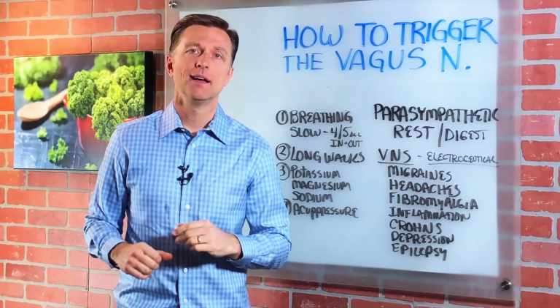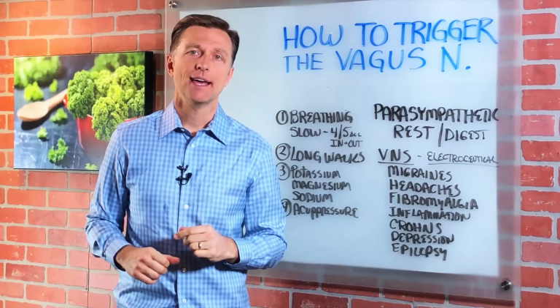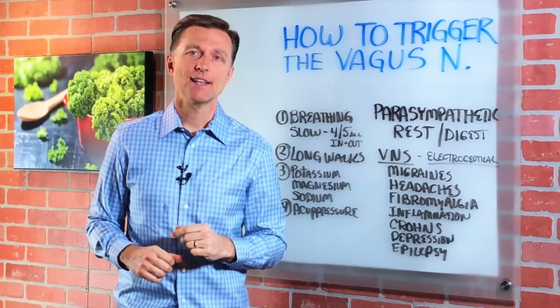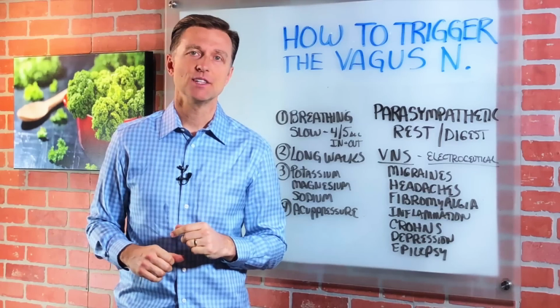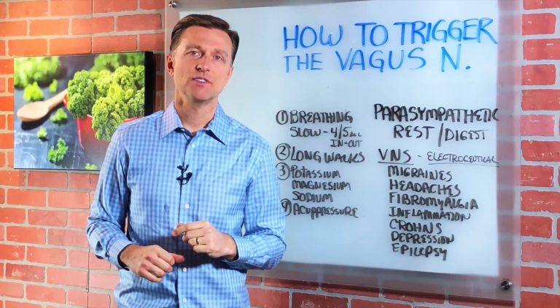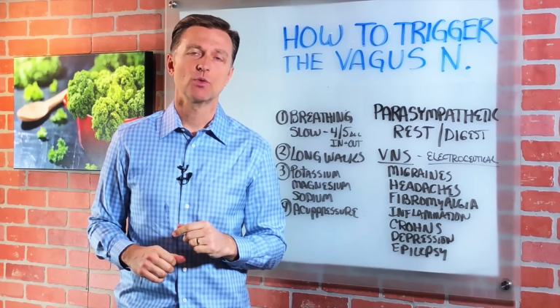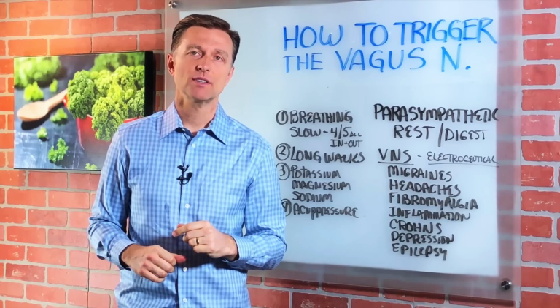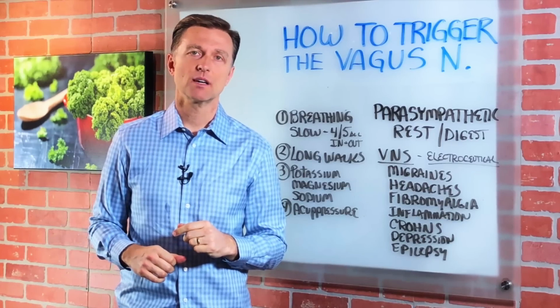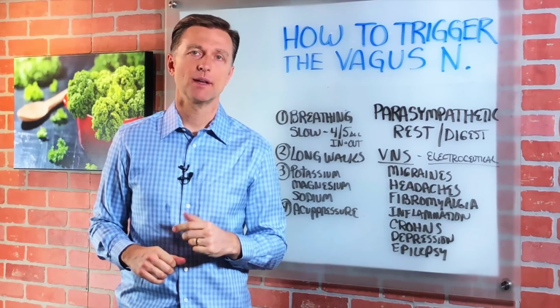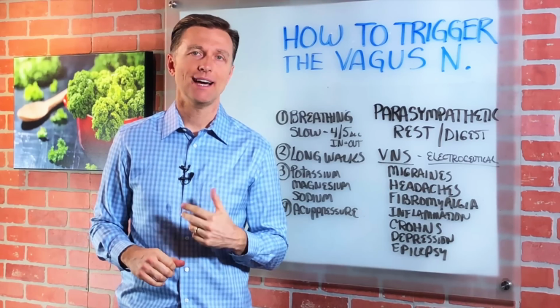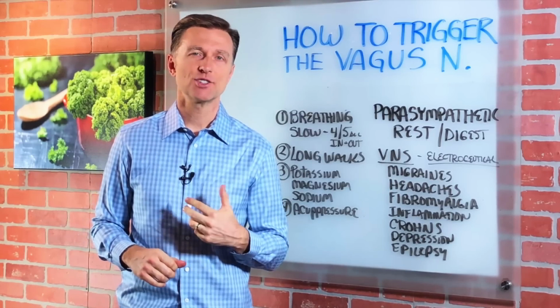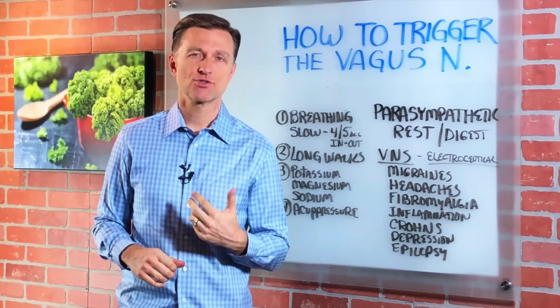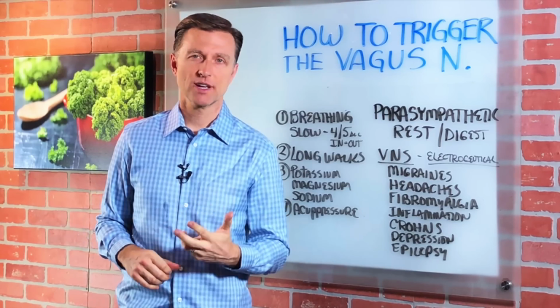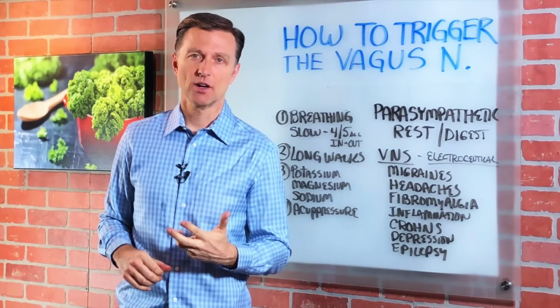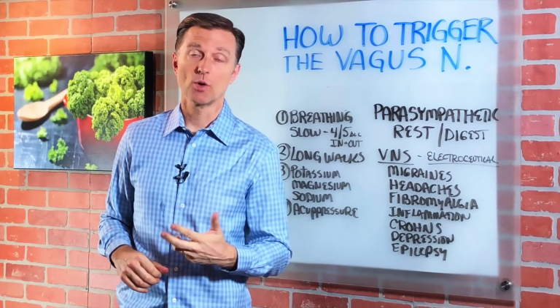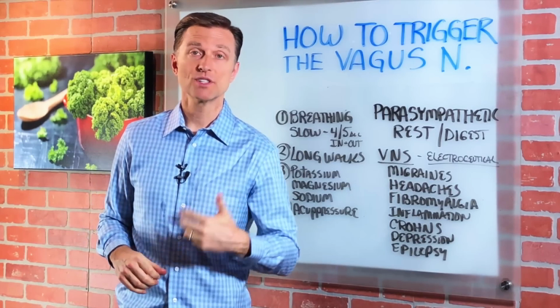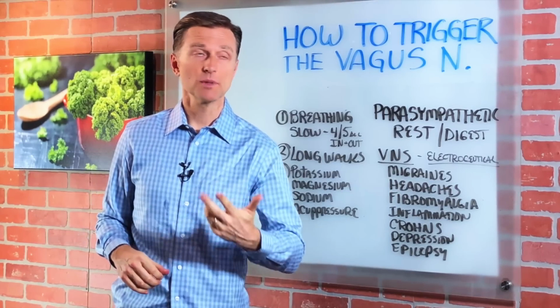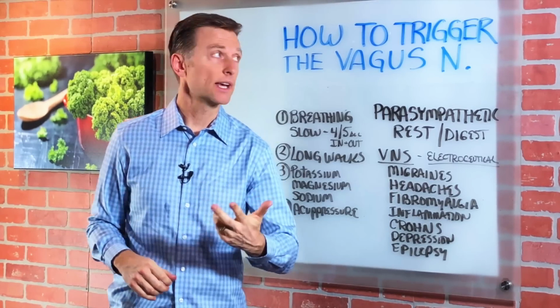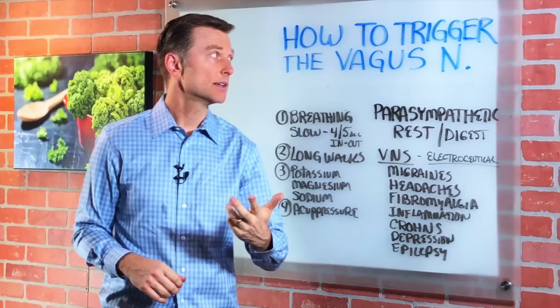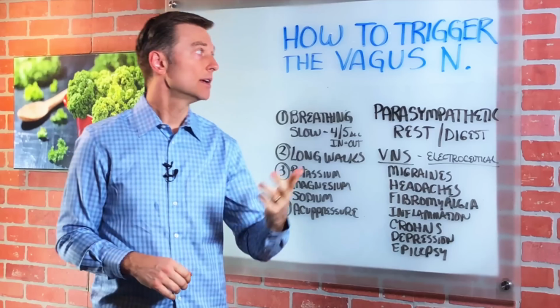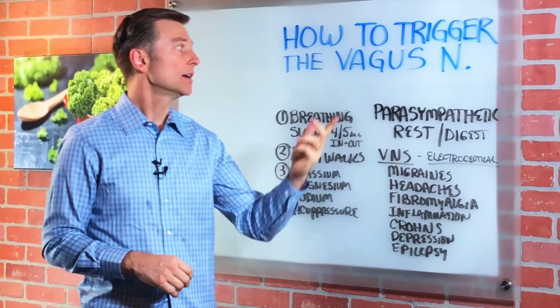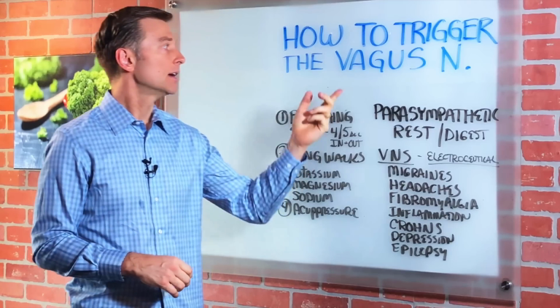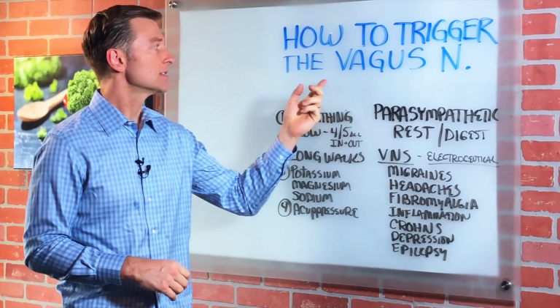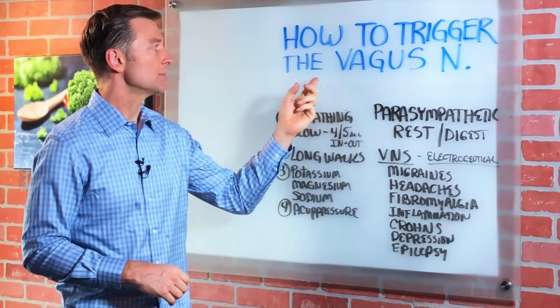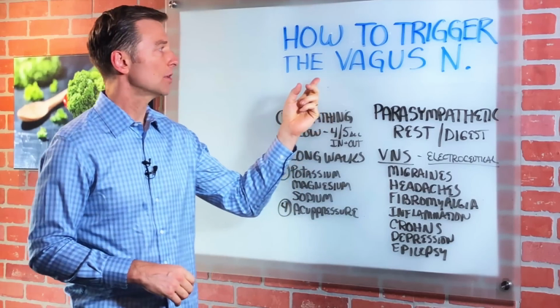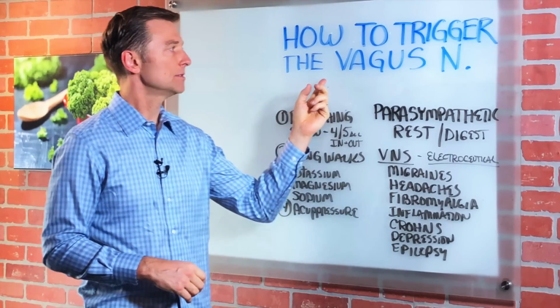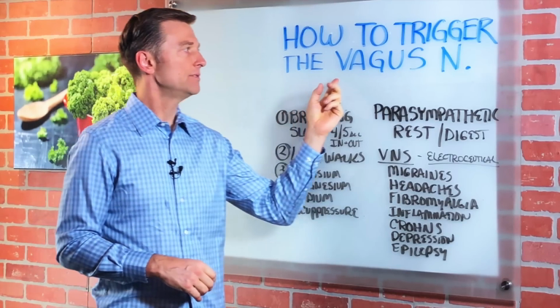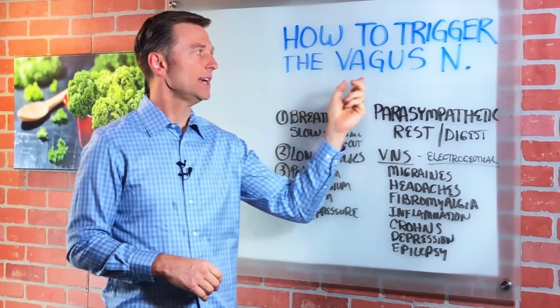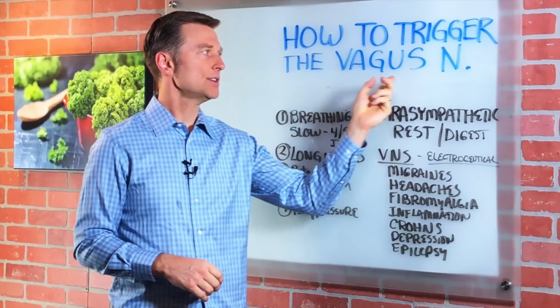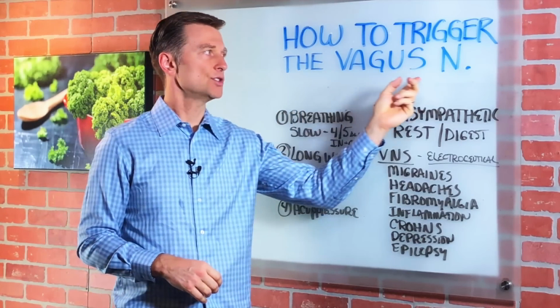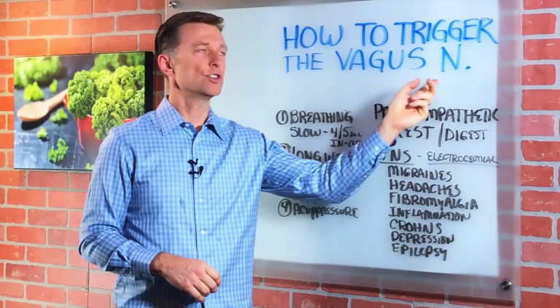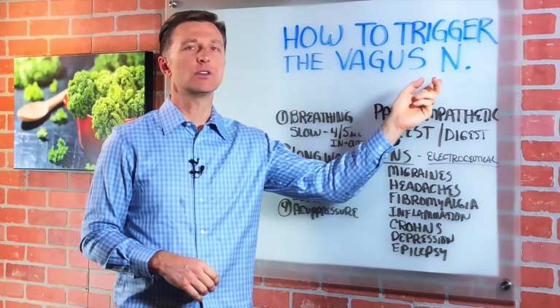Hey guys, in this video we're going to talk about how to trigger or stimulate something called the vagus nerve.